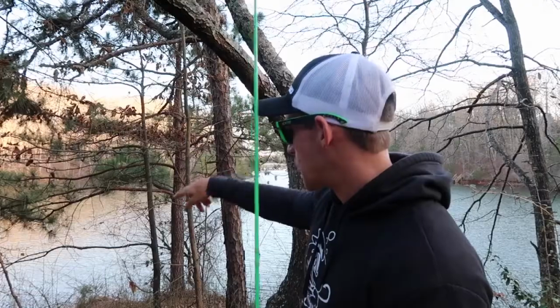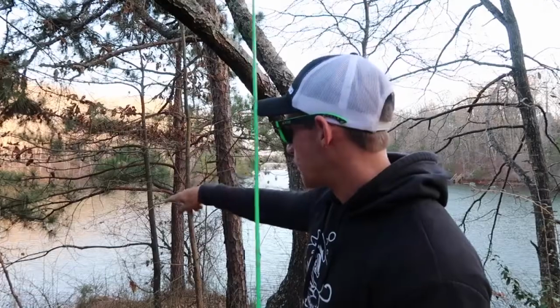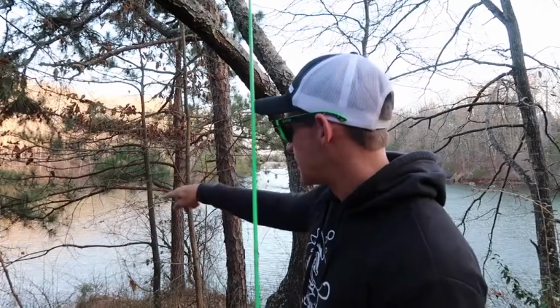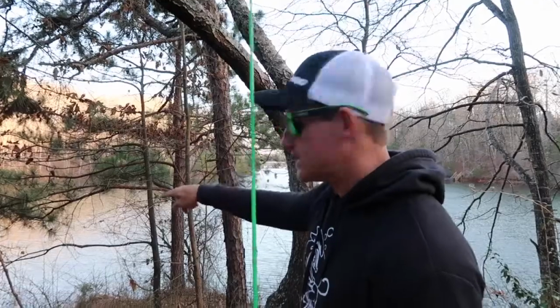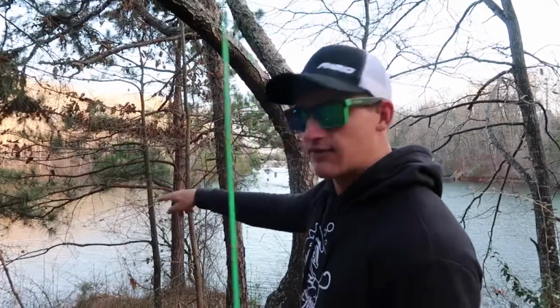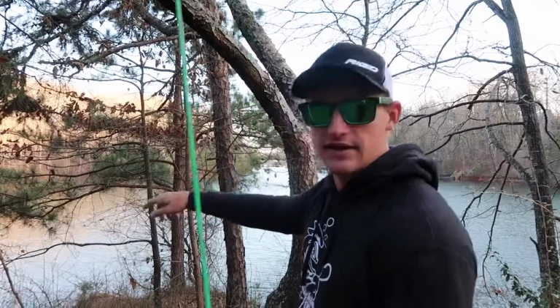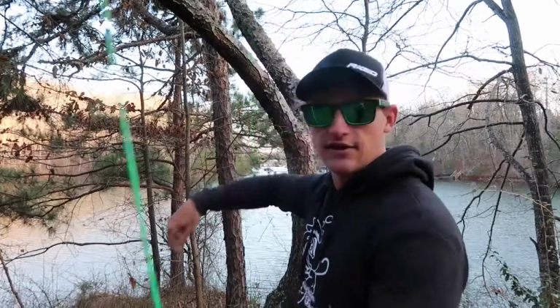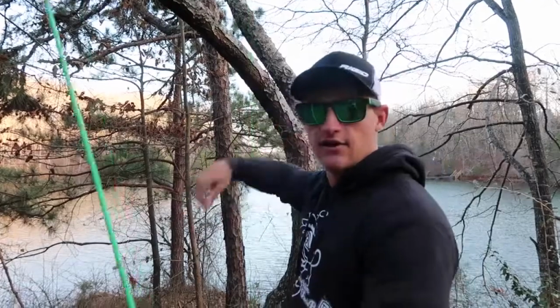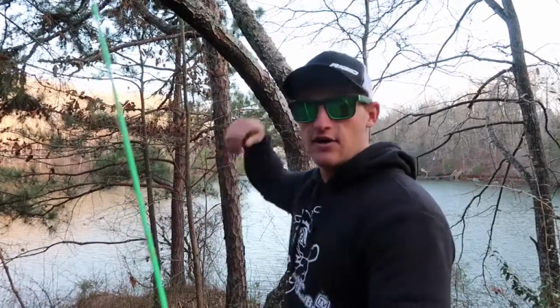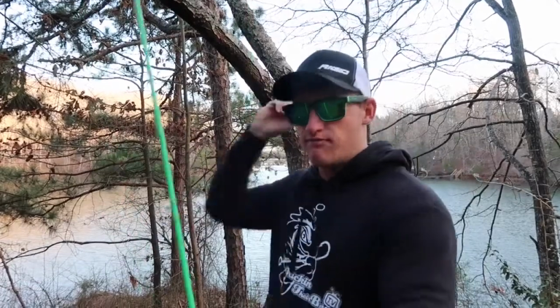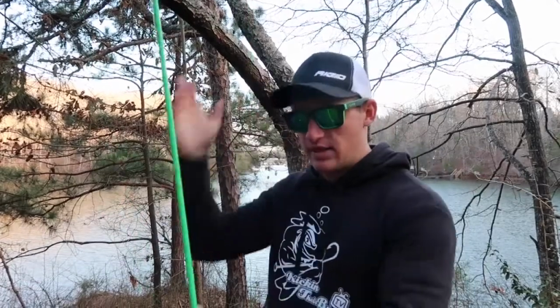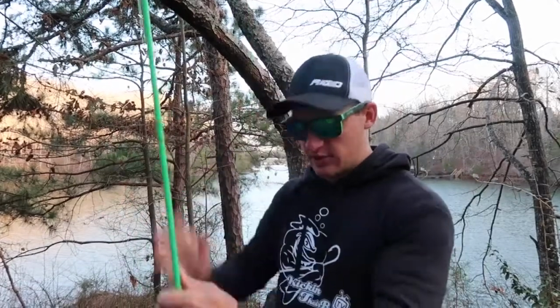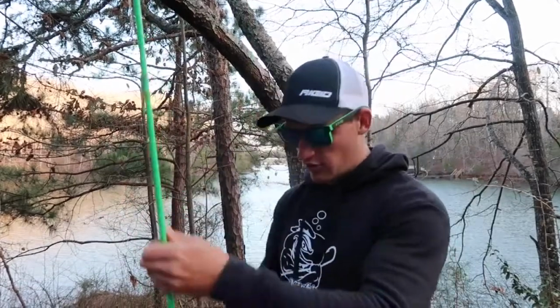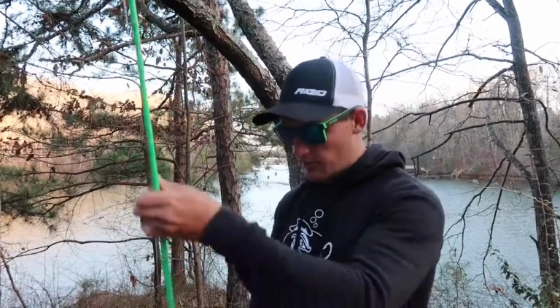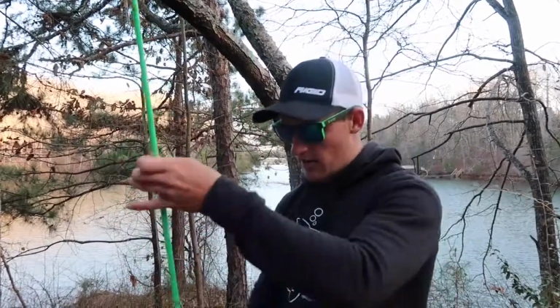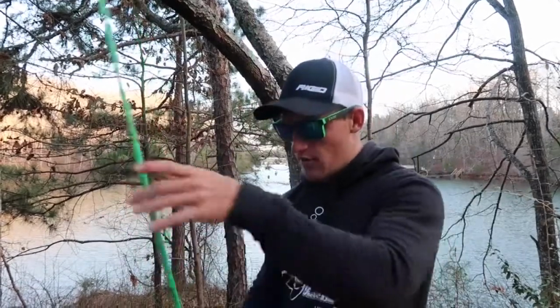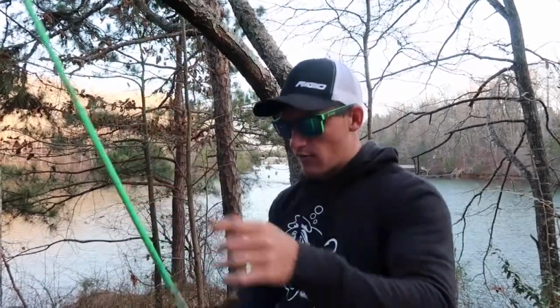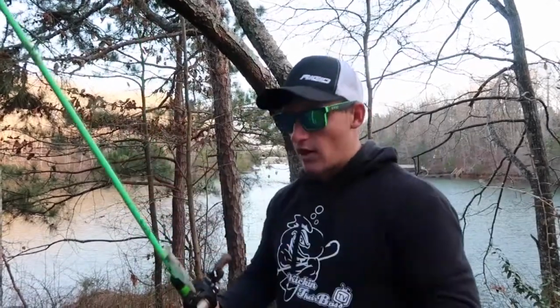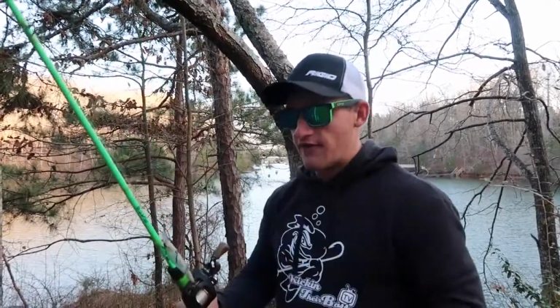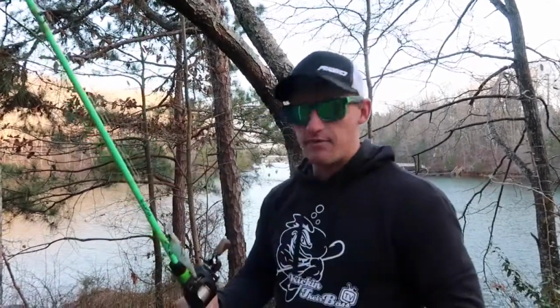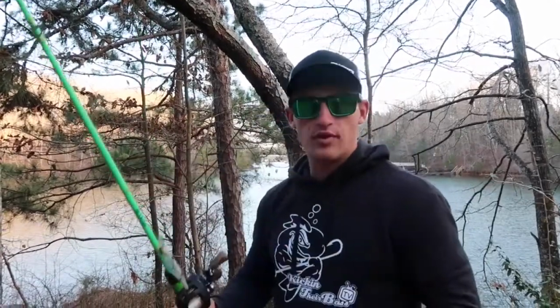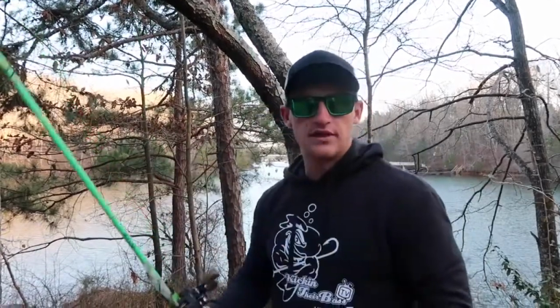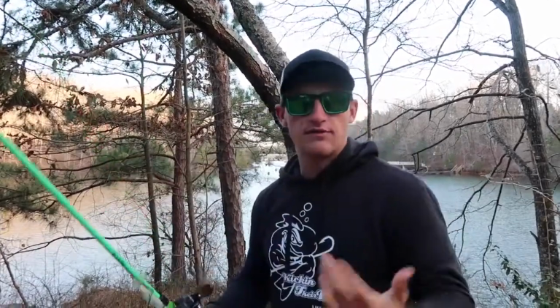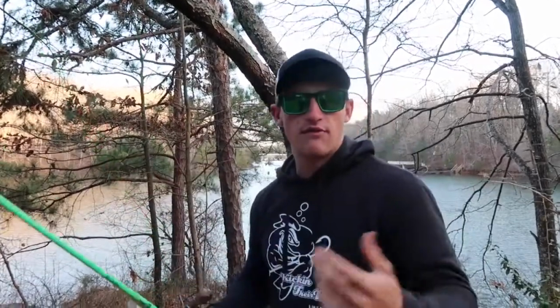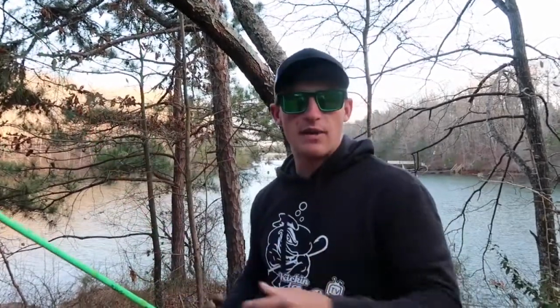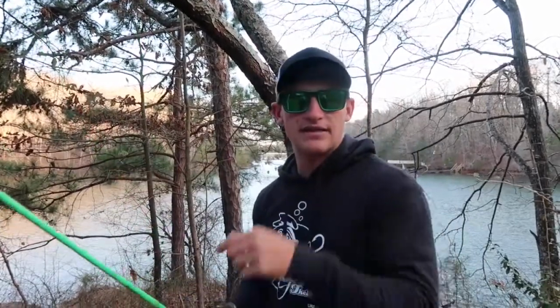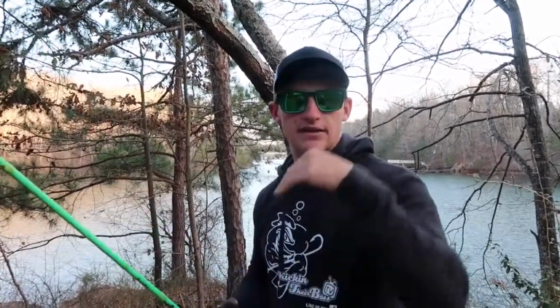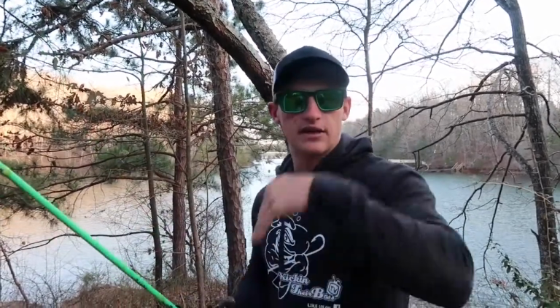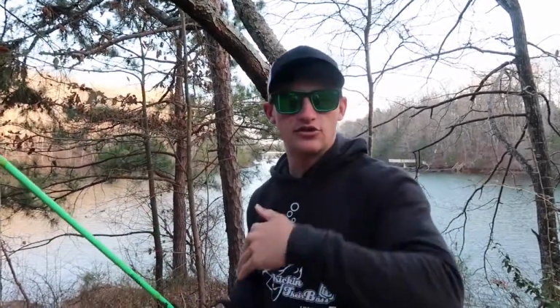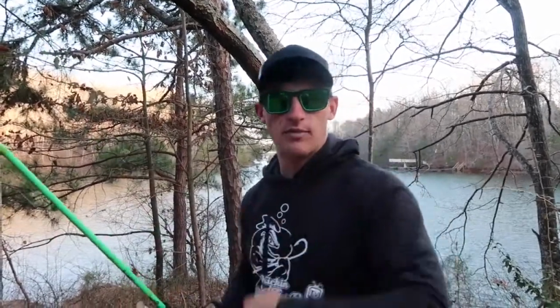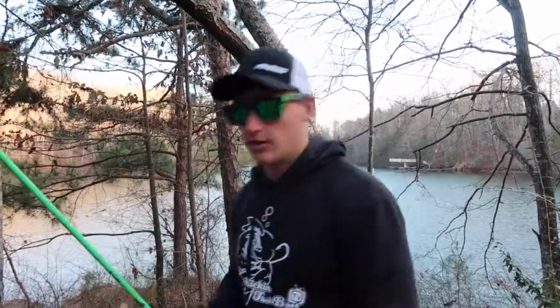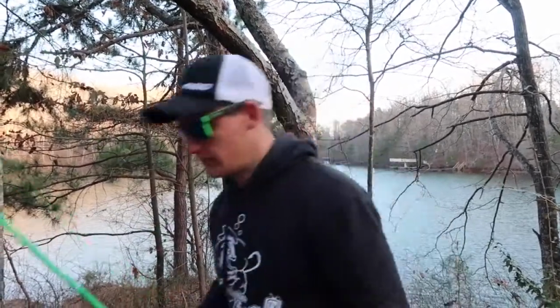Perfect to sit right down here and beam this jerkbait right off that point and see if we have a bass on that drop-off.